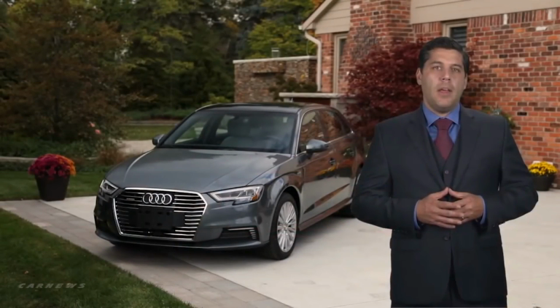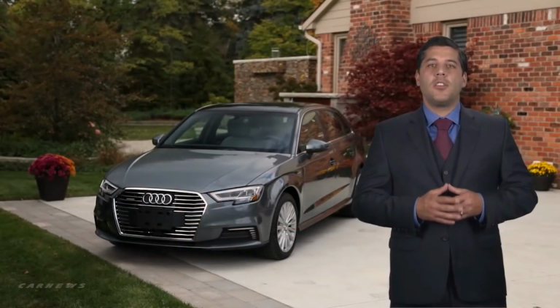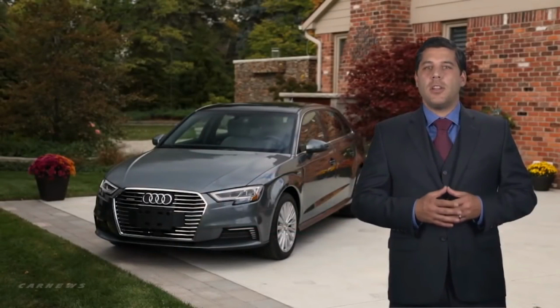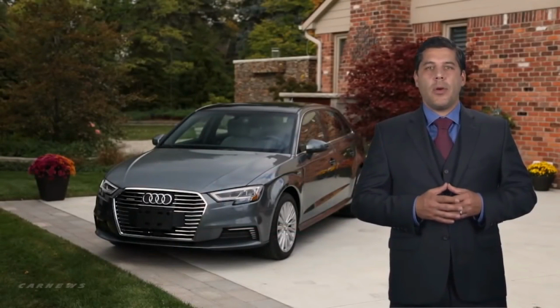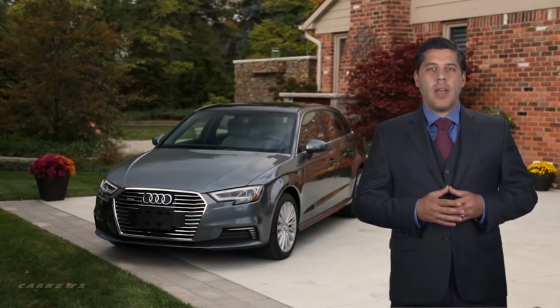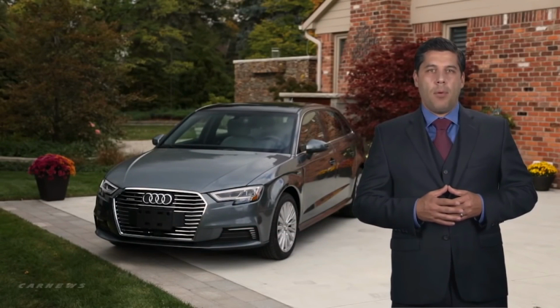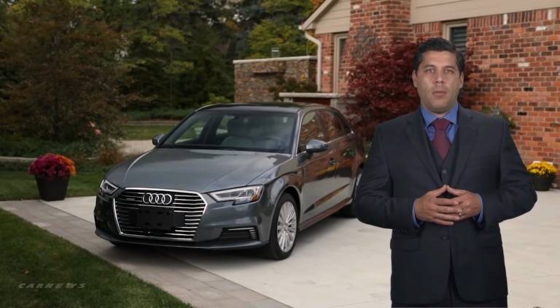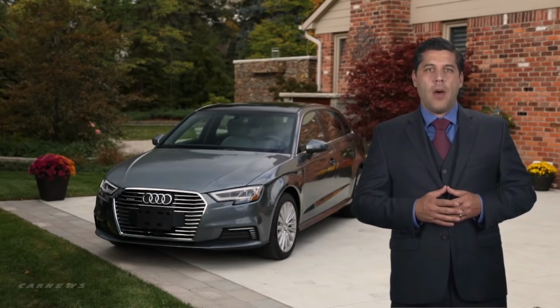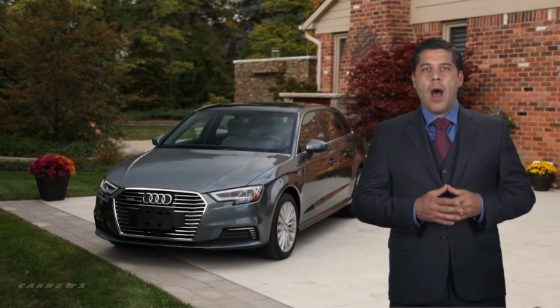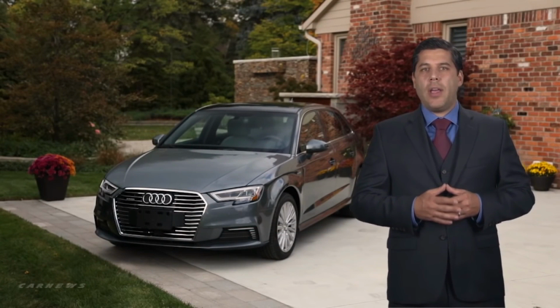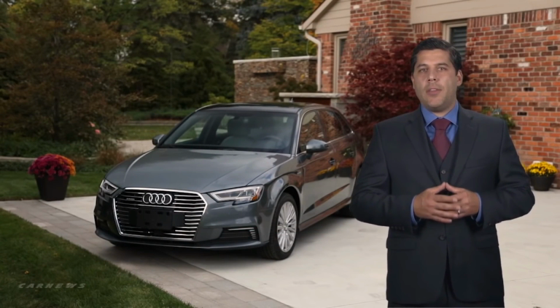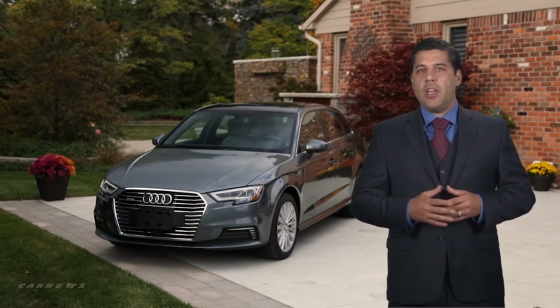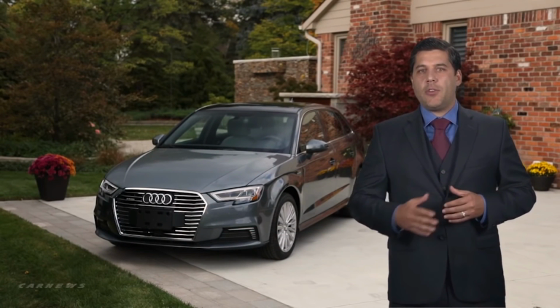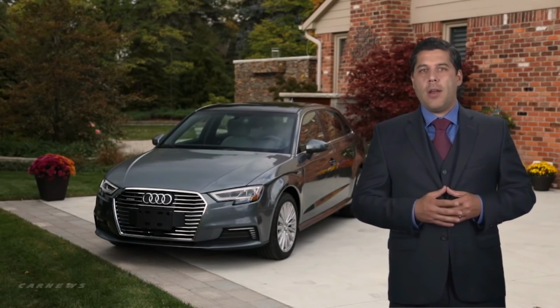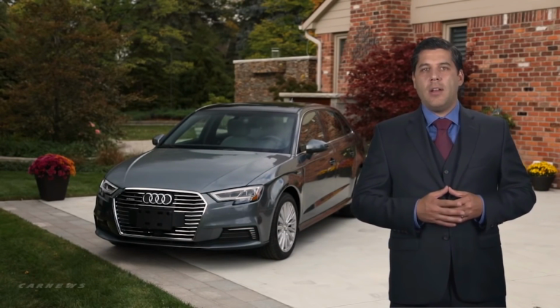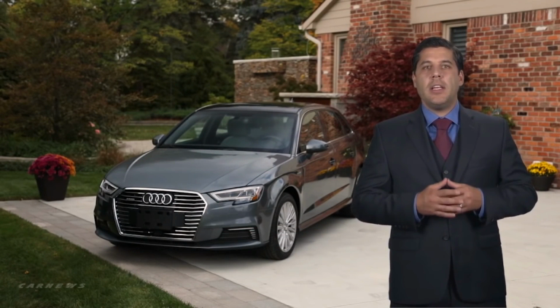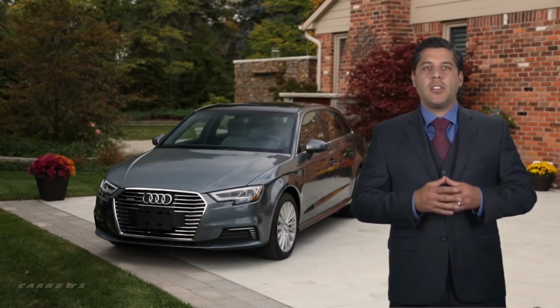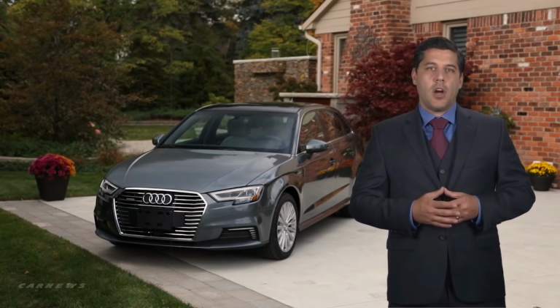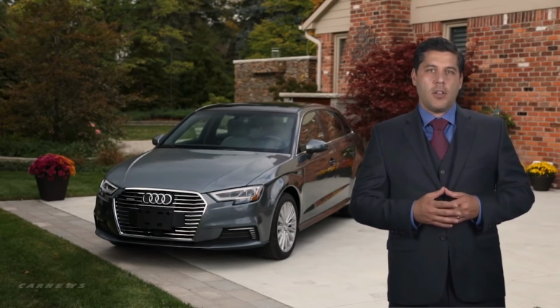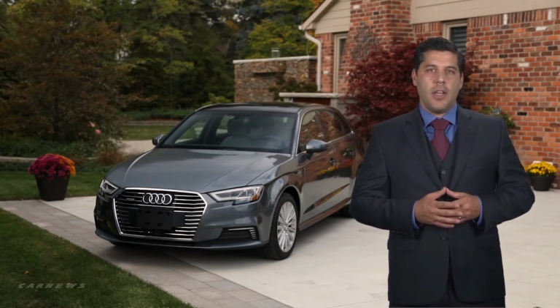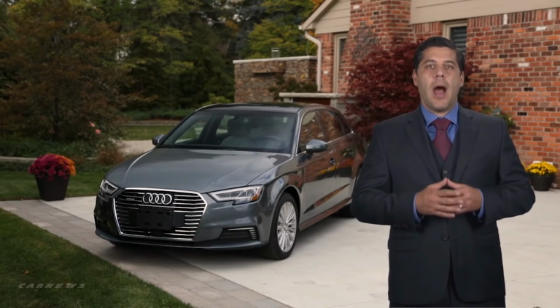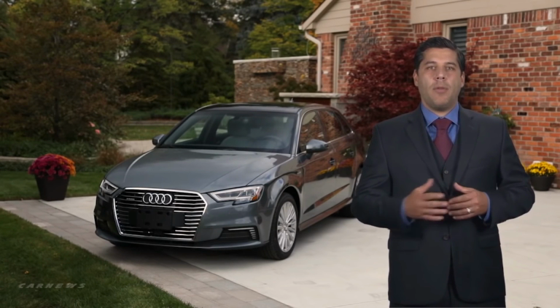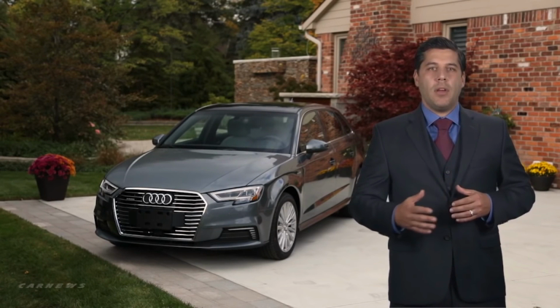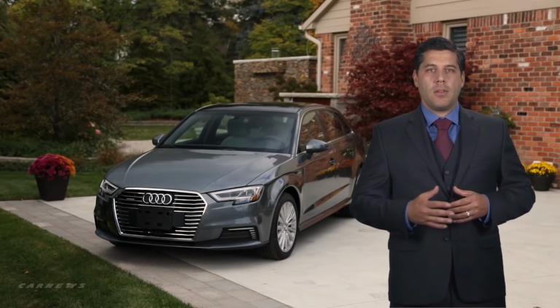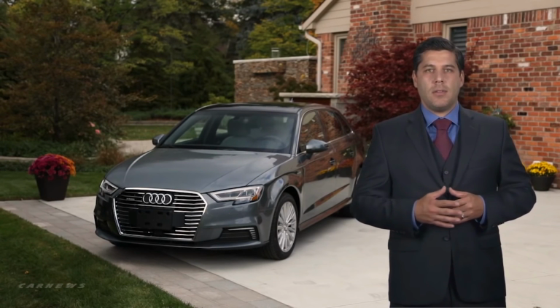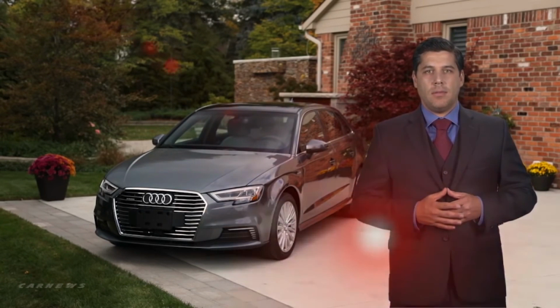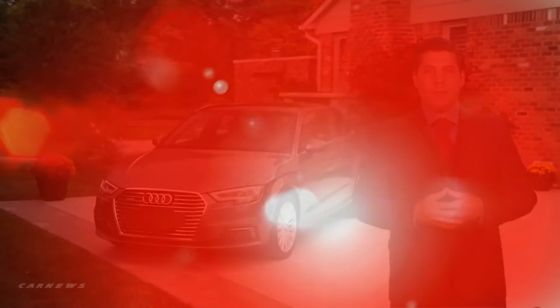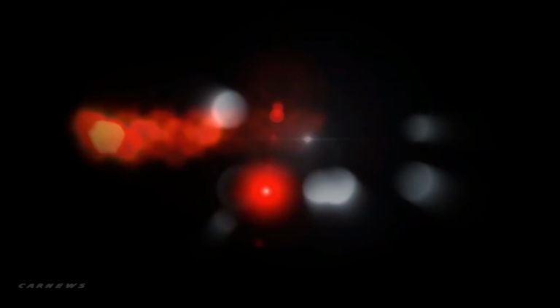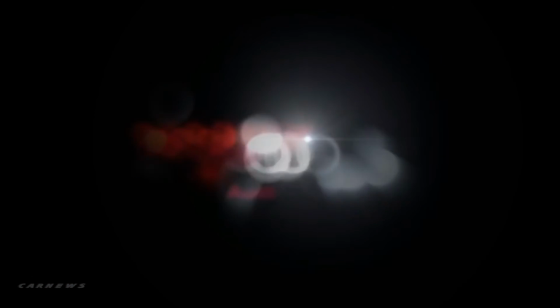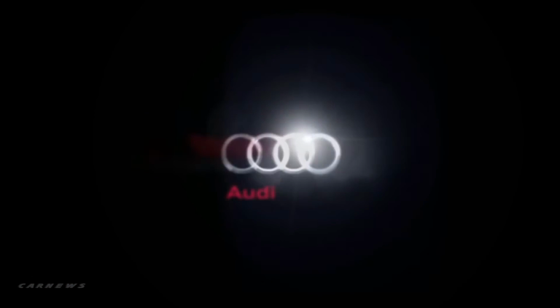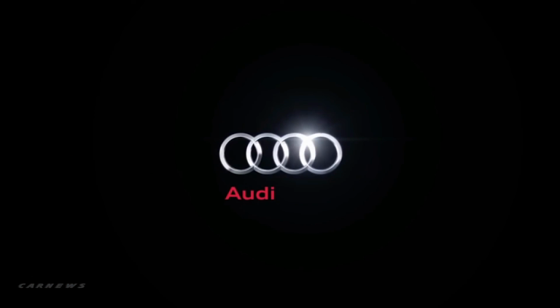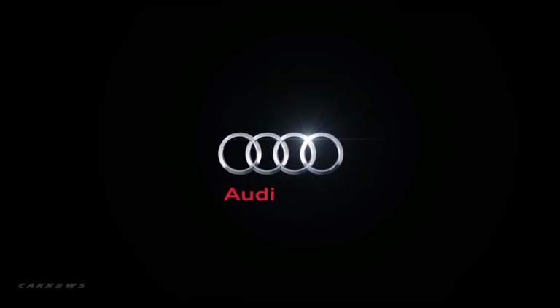It's just another example of how the Audi A3 eTron leads the charge in hybrid vehicles. For more information, please visit the next video.